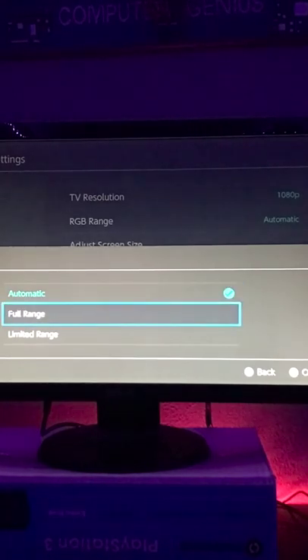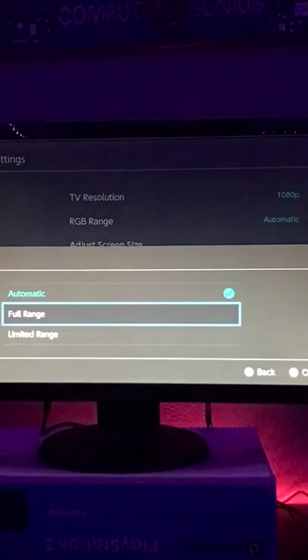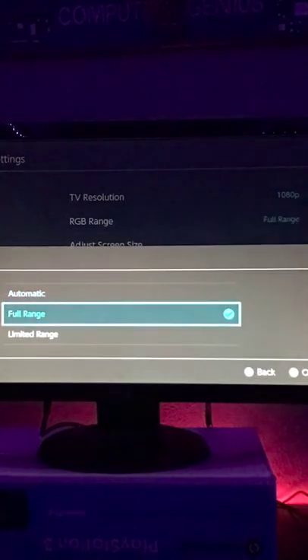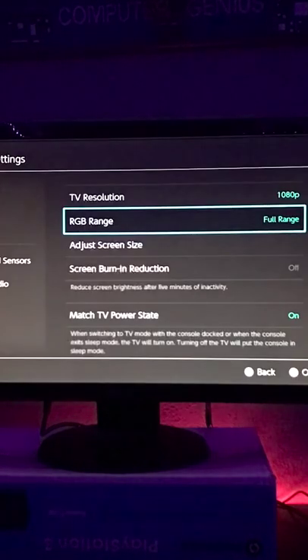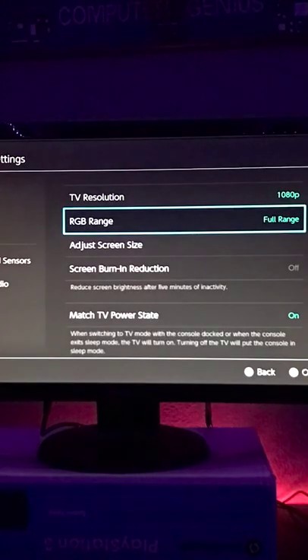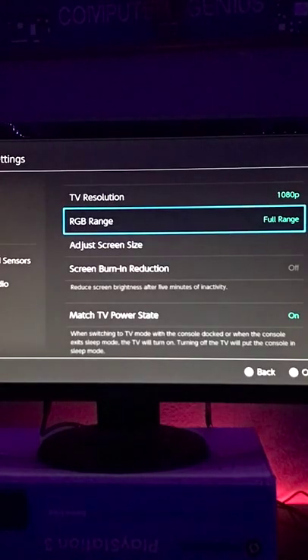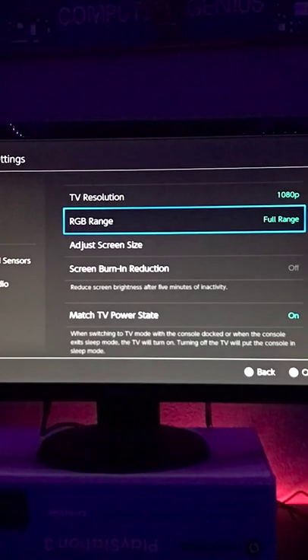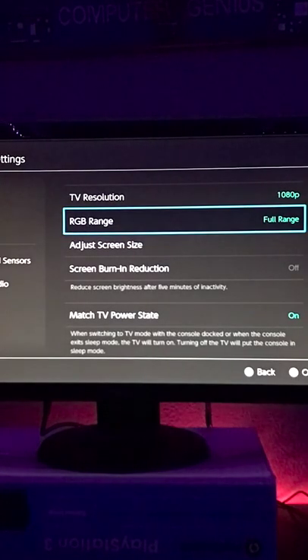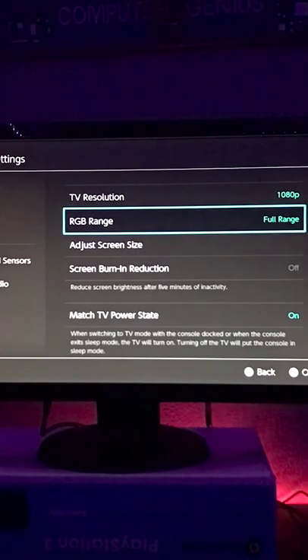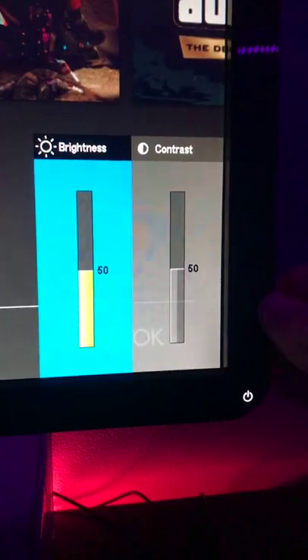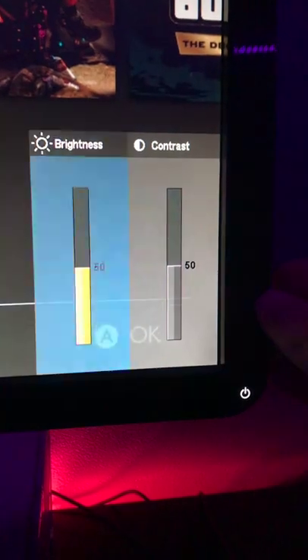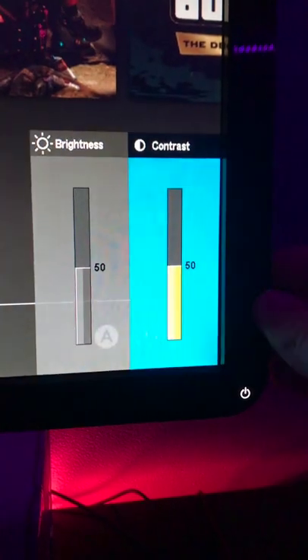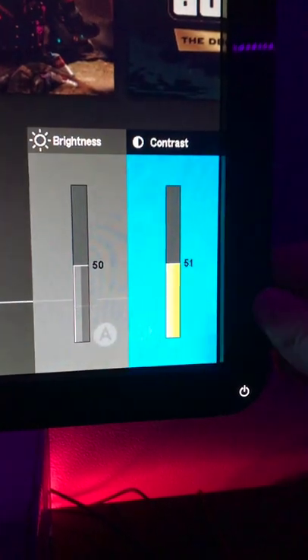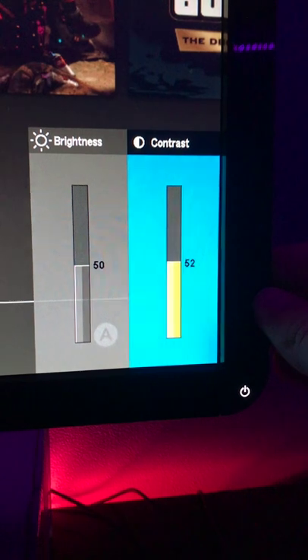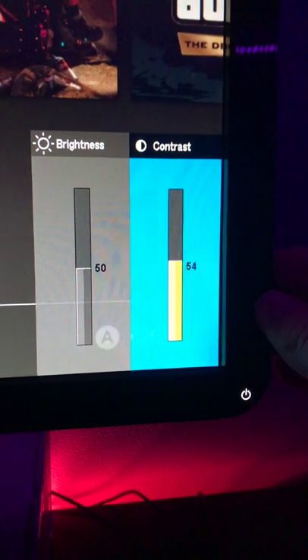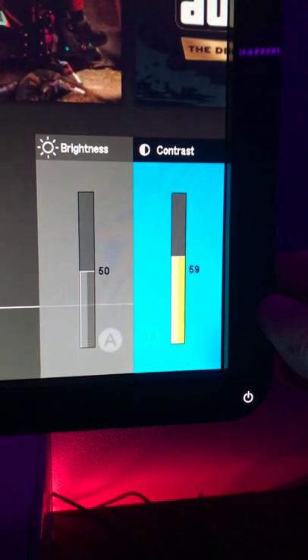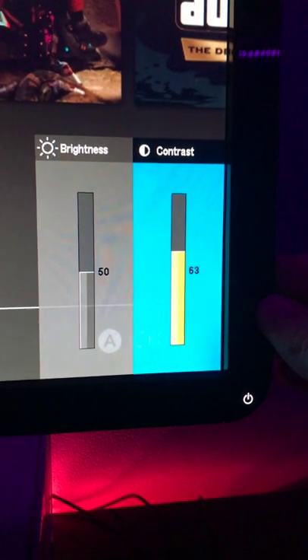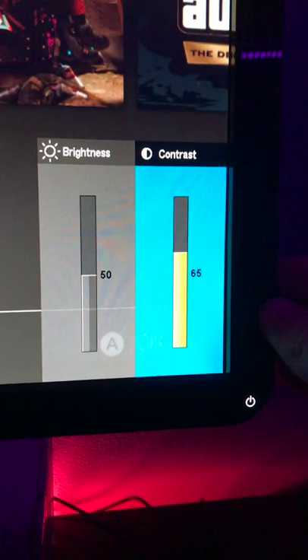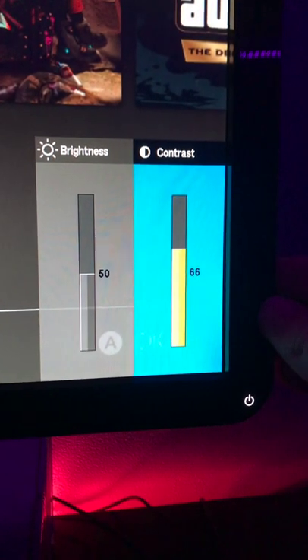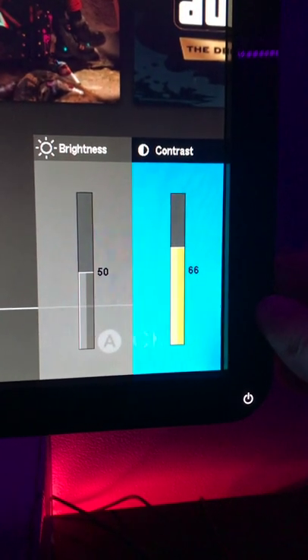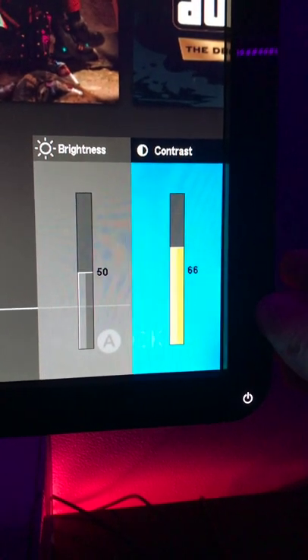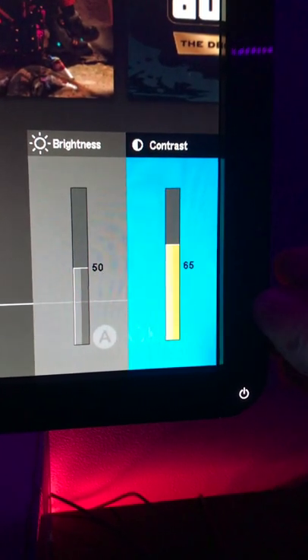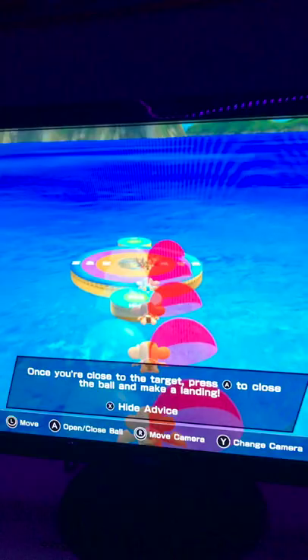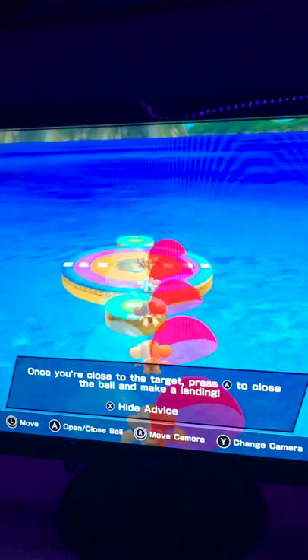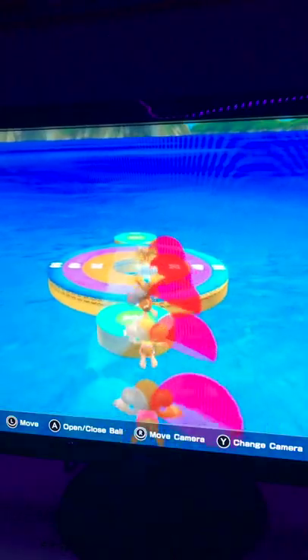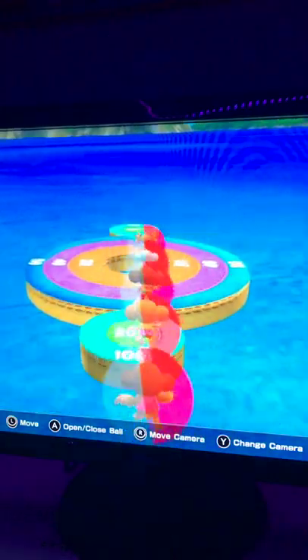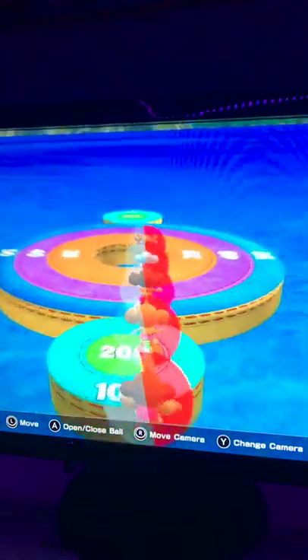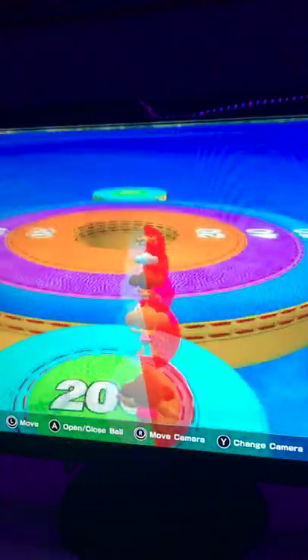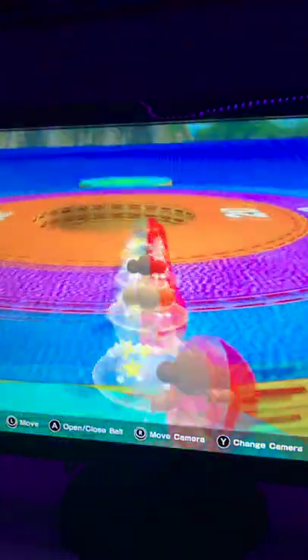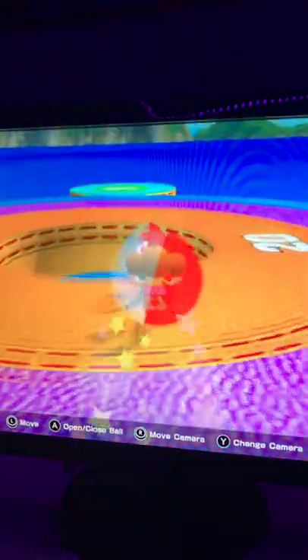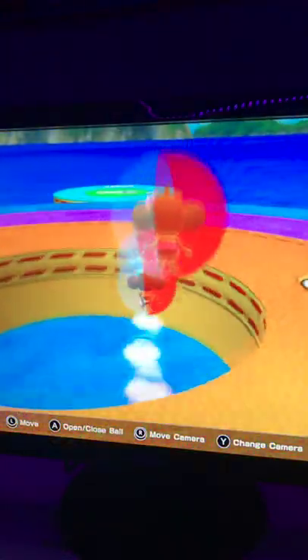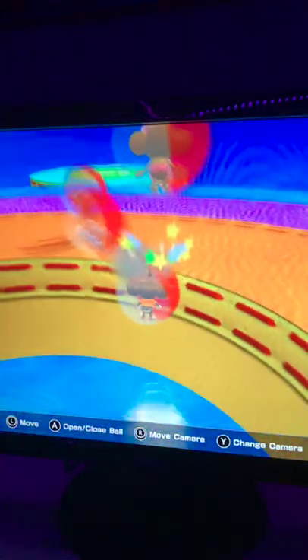You may already see the colors pop out a bit. You can also go to your TV settings and increase the contrast slightly. After that, your Switch games should look a little better.